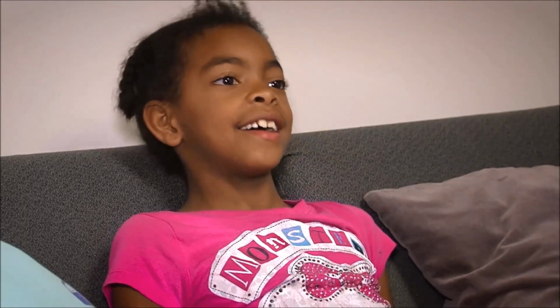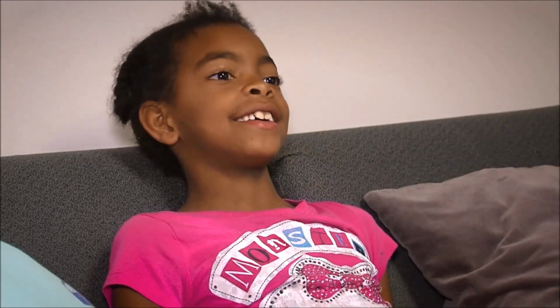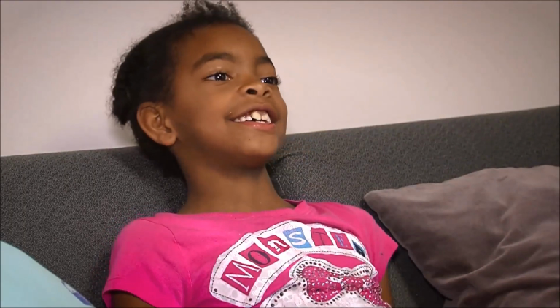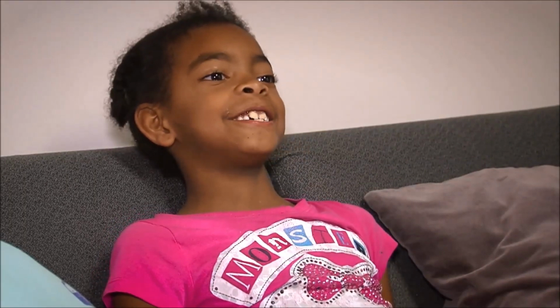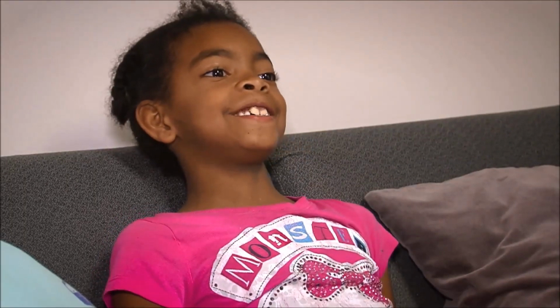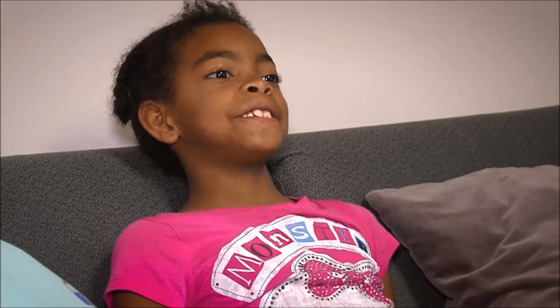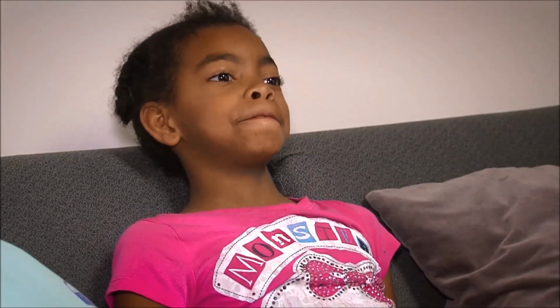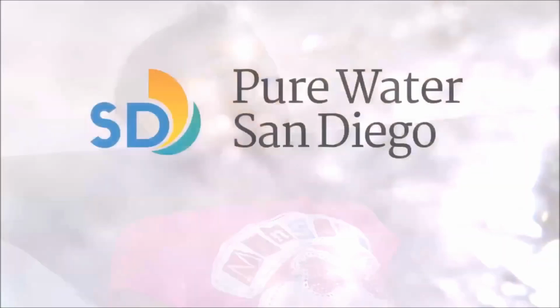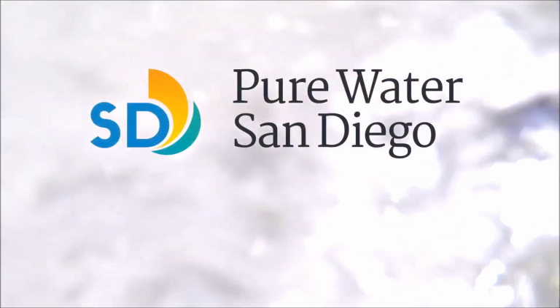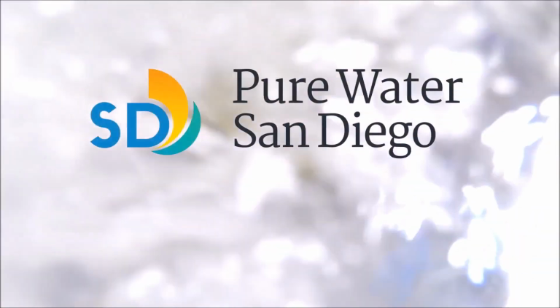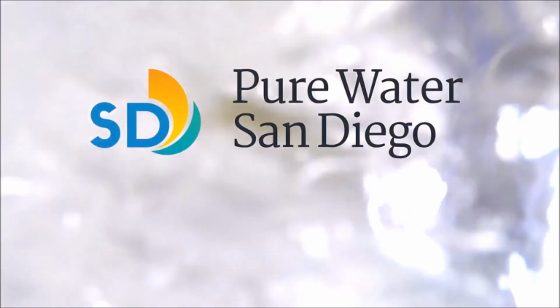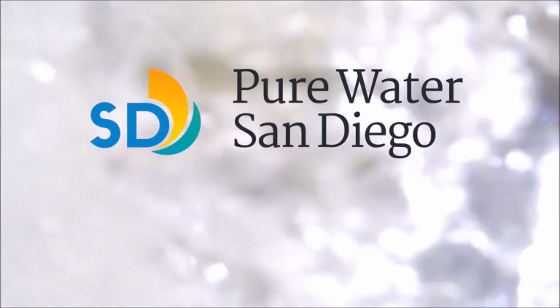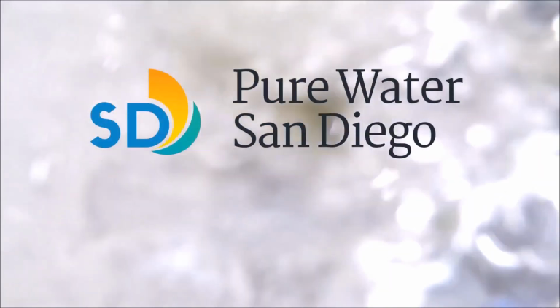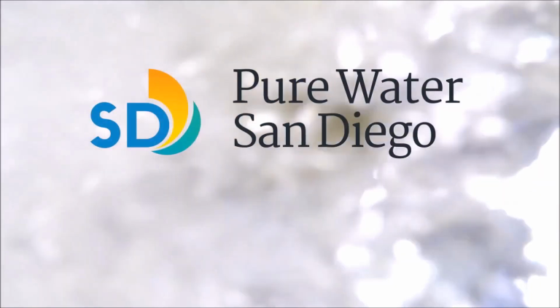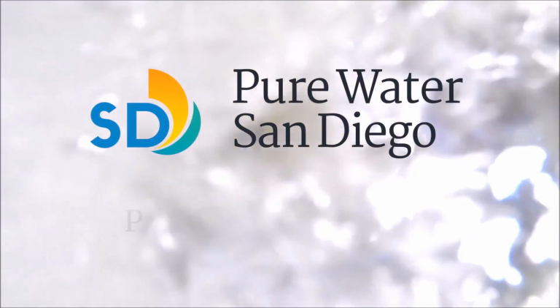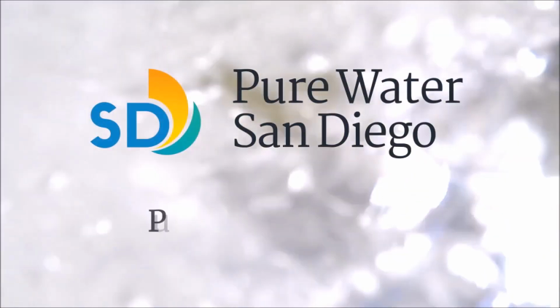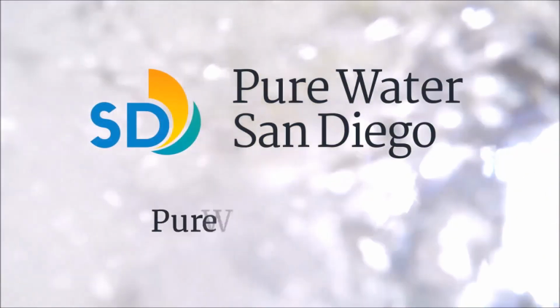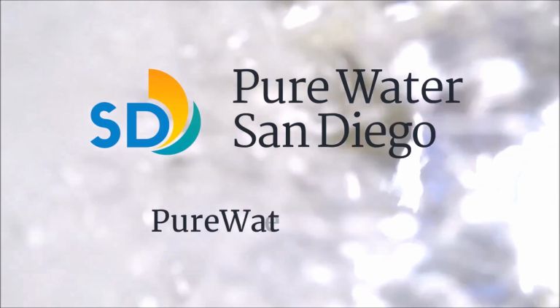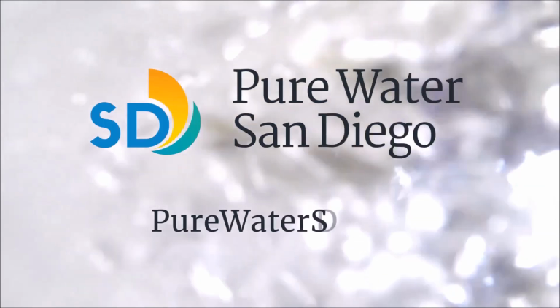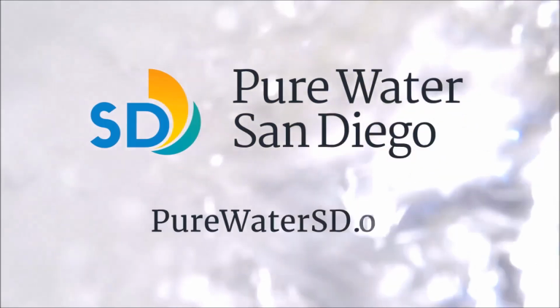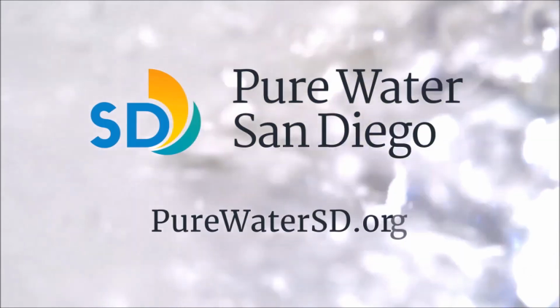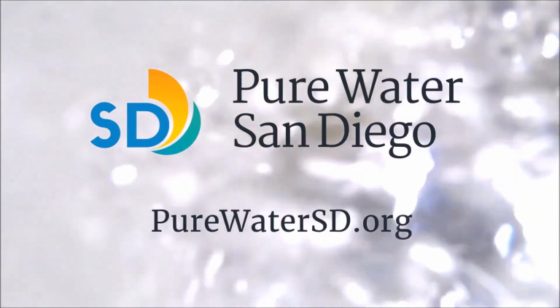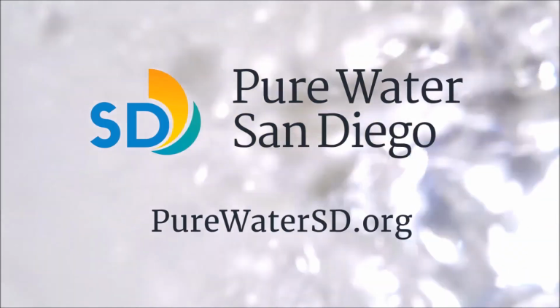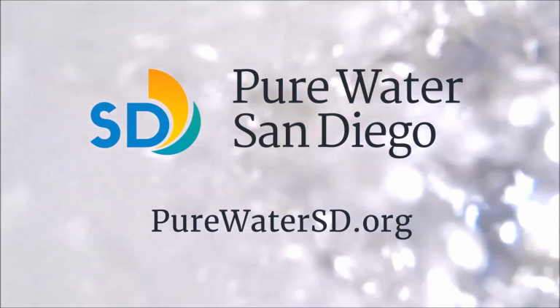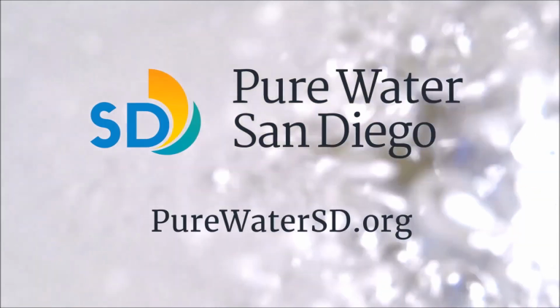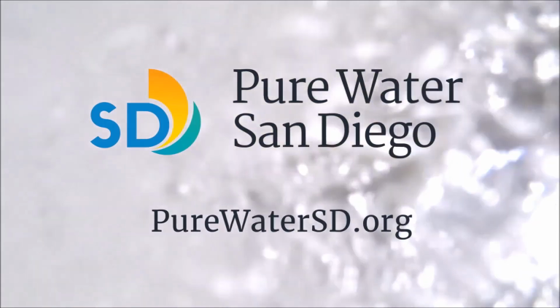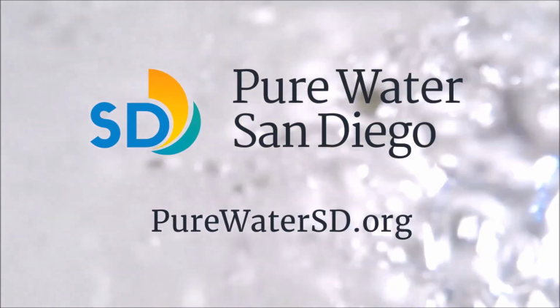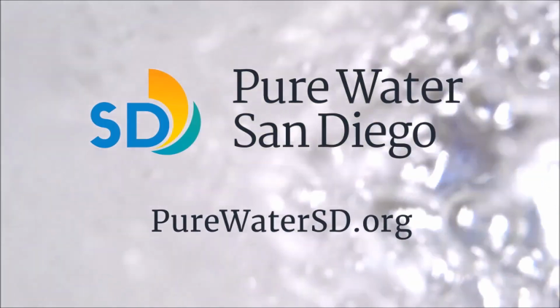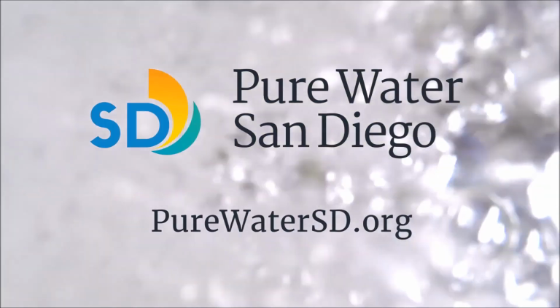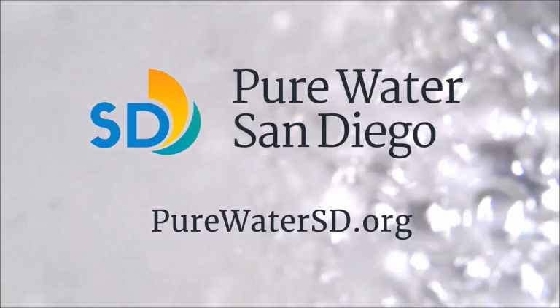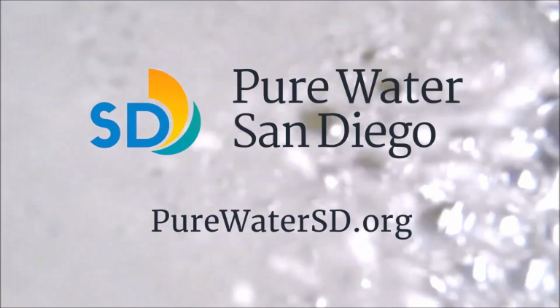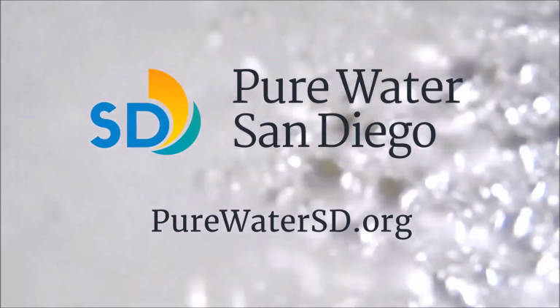To learn more about Pure Water San Diego, visit purewatersd.org.